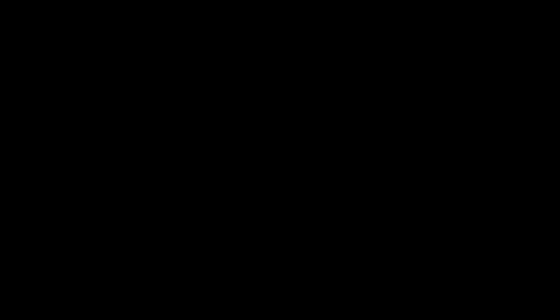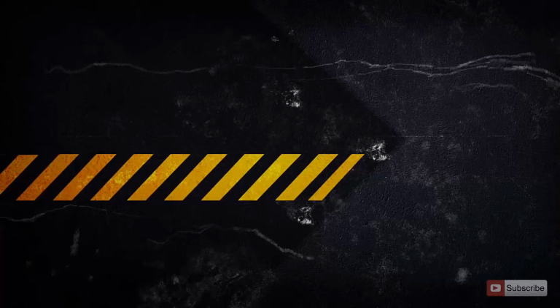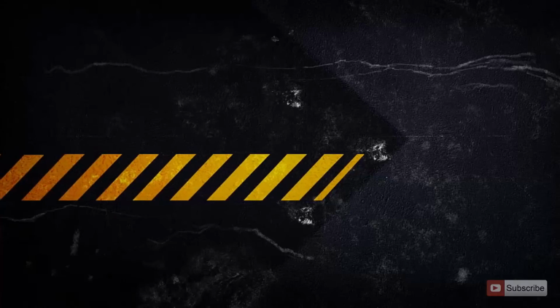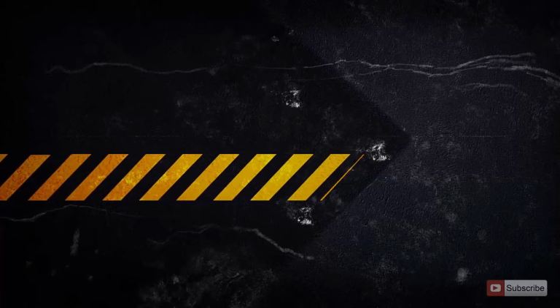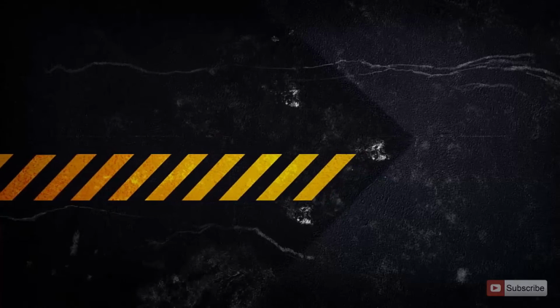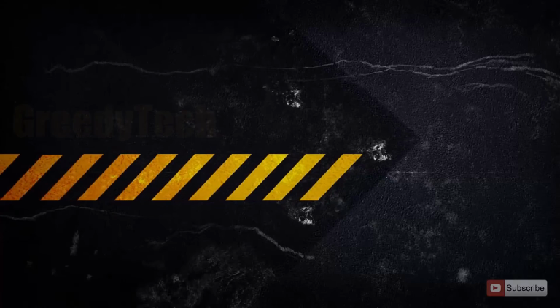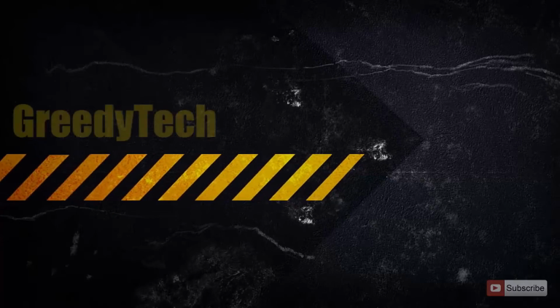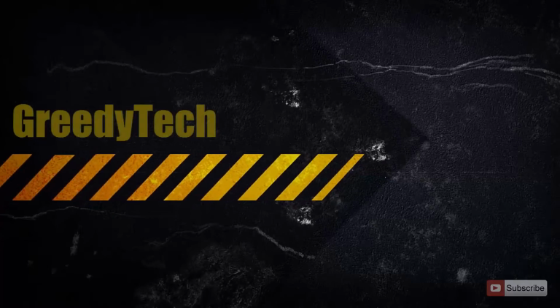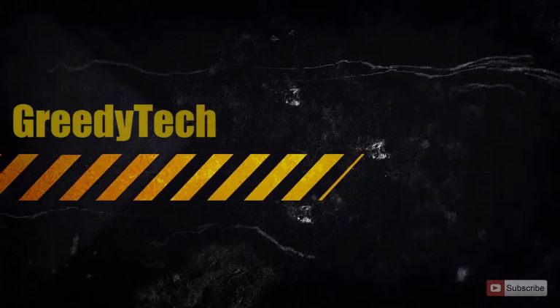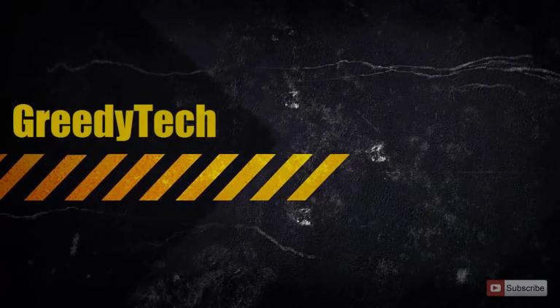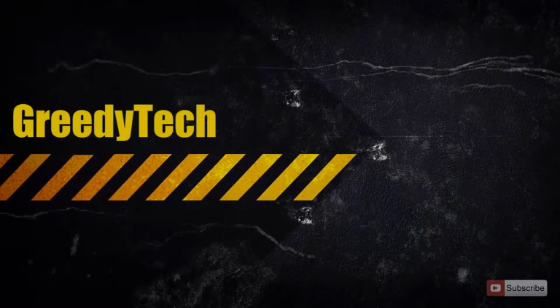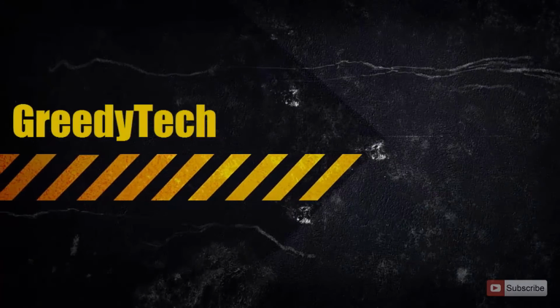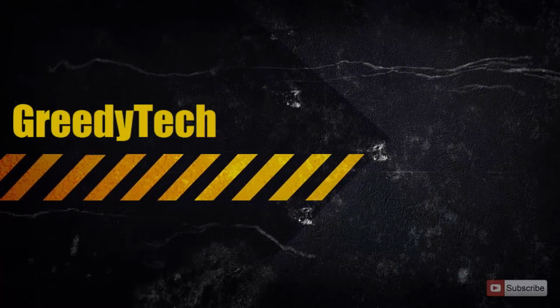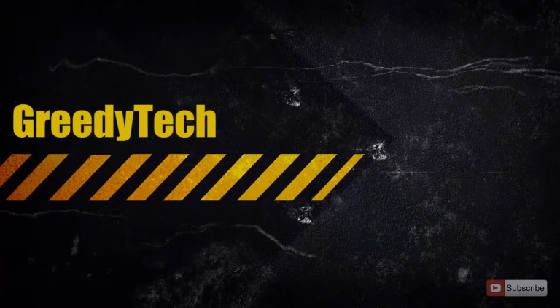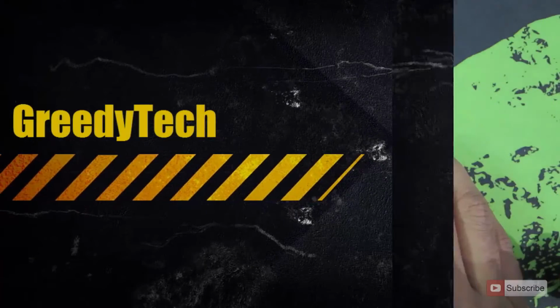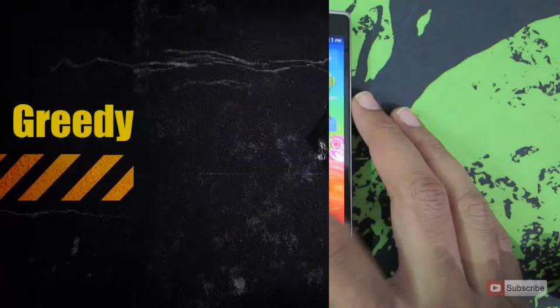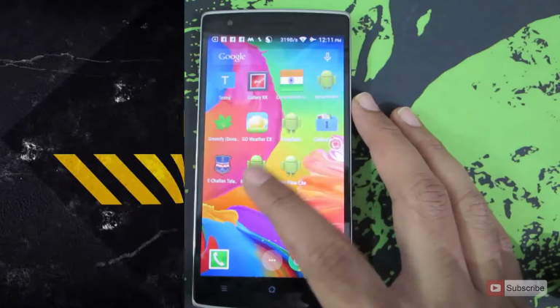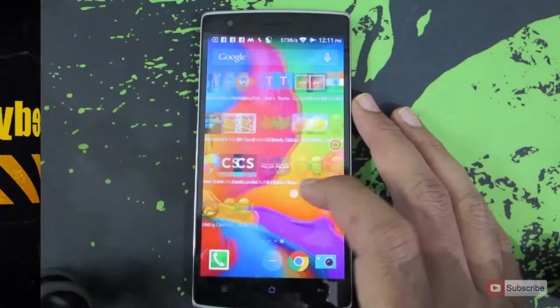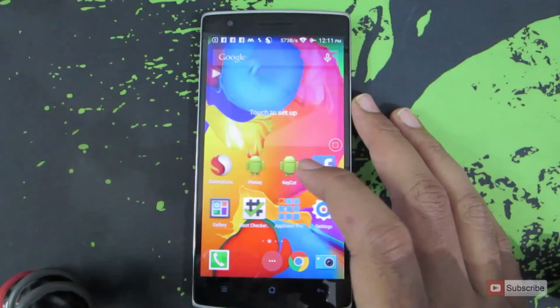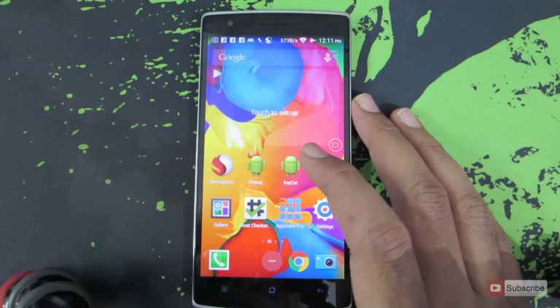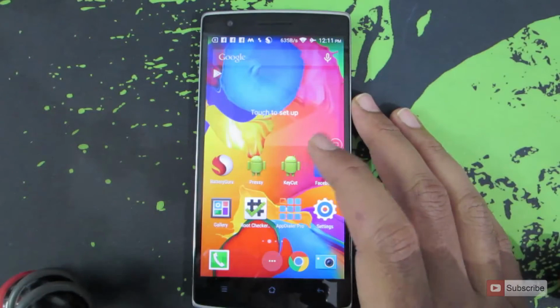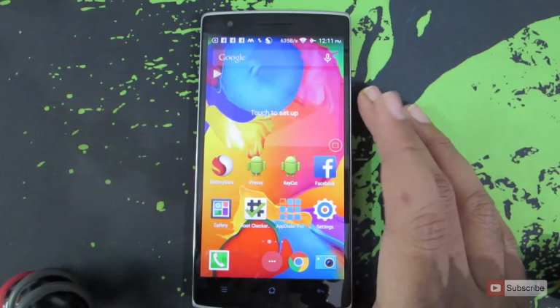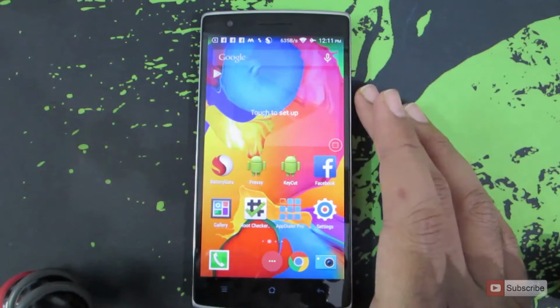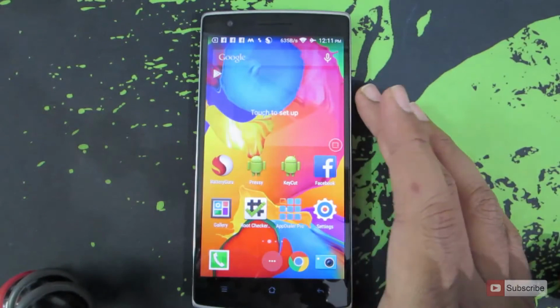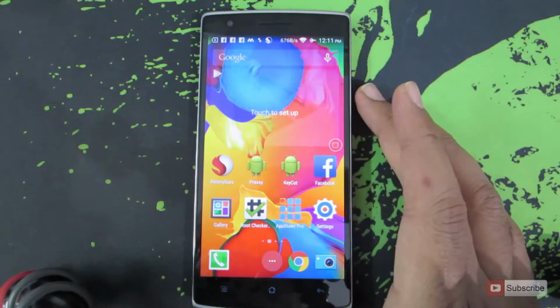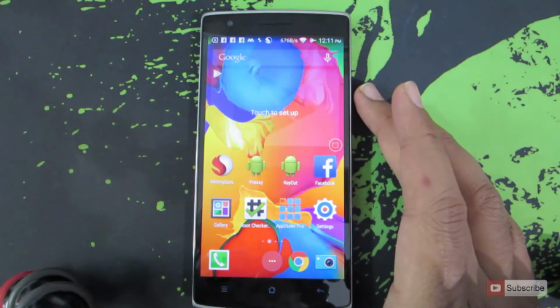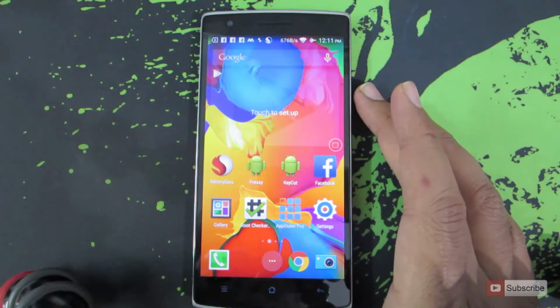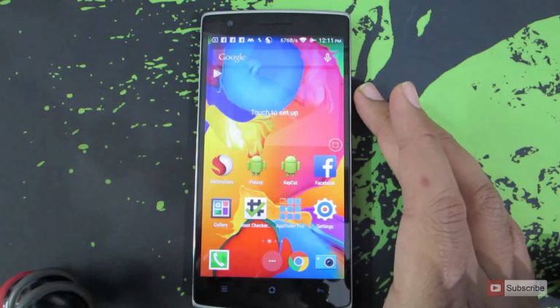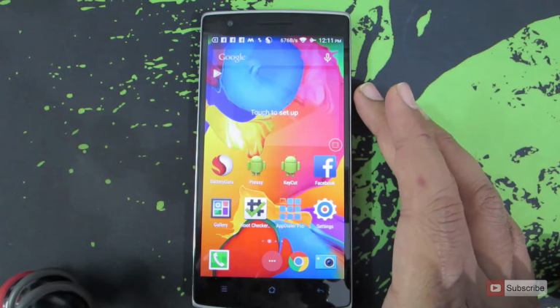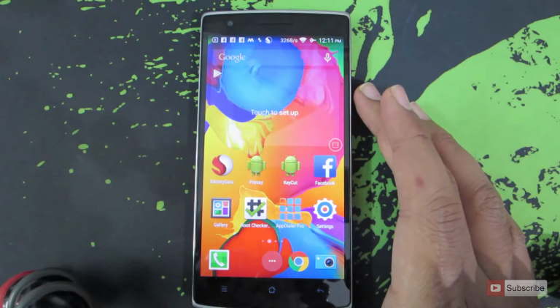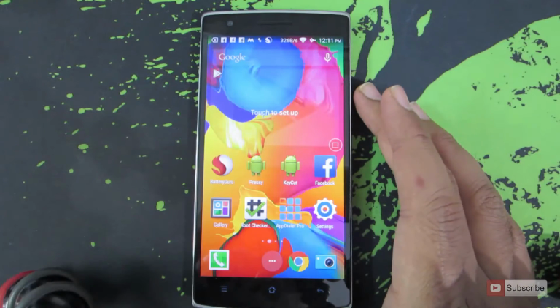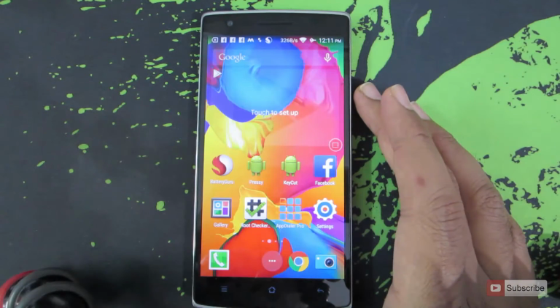Hi there guys, this is Nikhil from Greedy Tech. In this video, I am going to show you how you can improve the battery performance of your OnePlus One device.